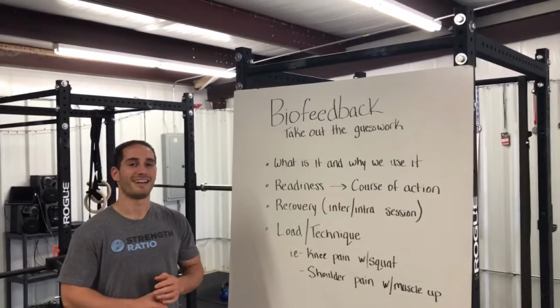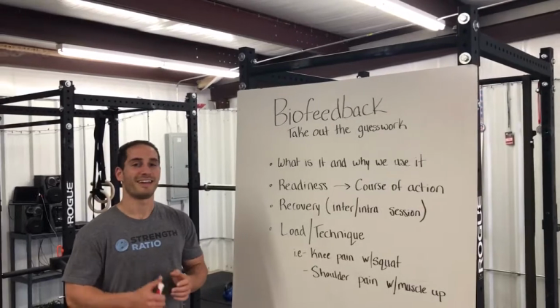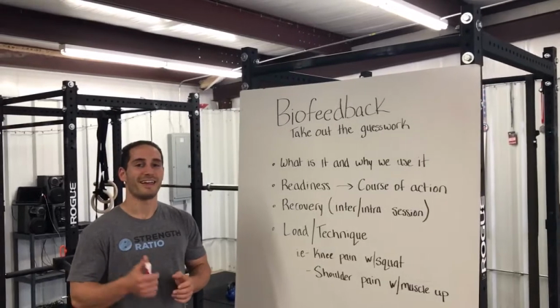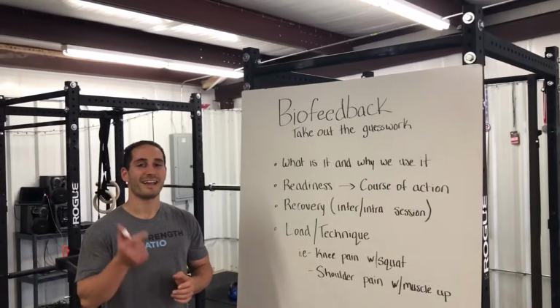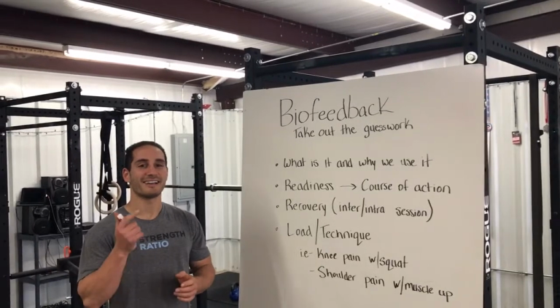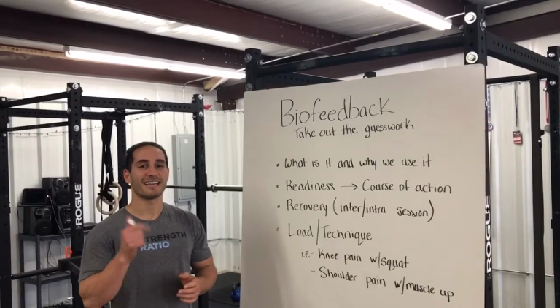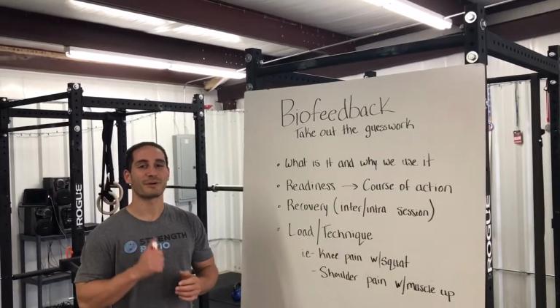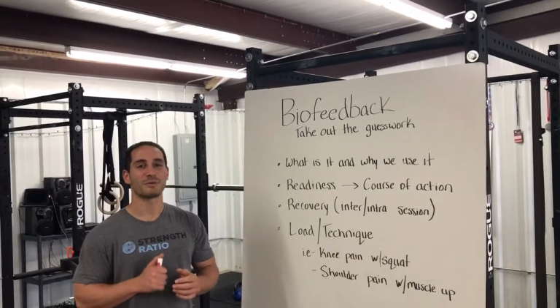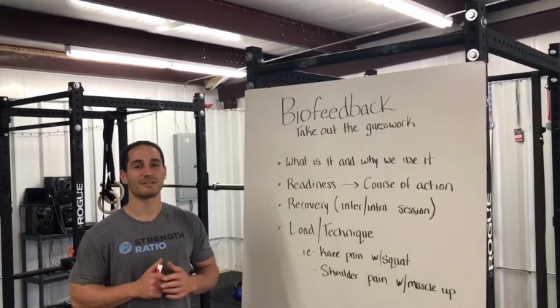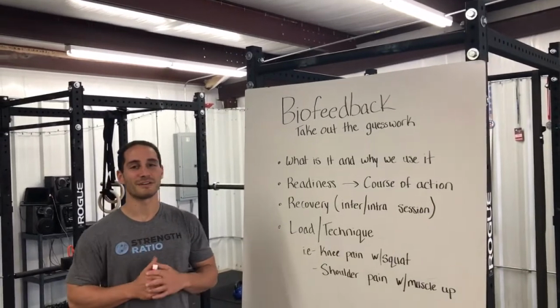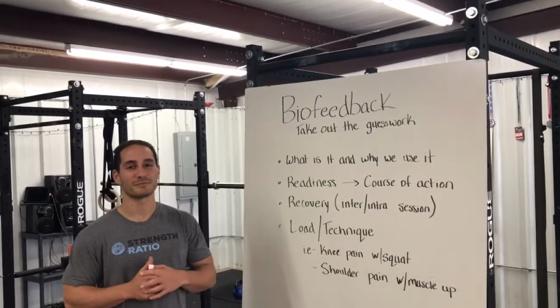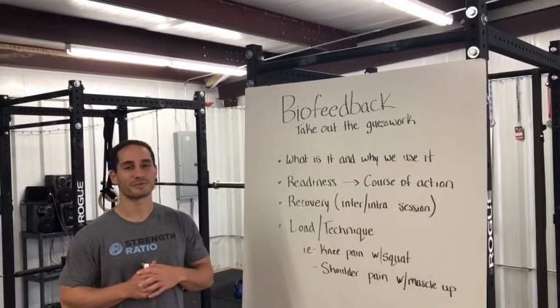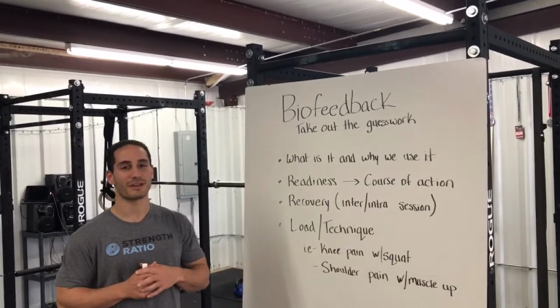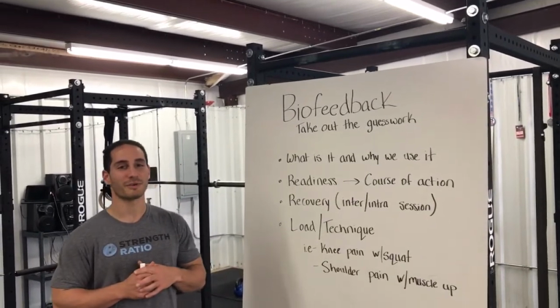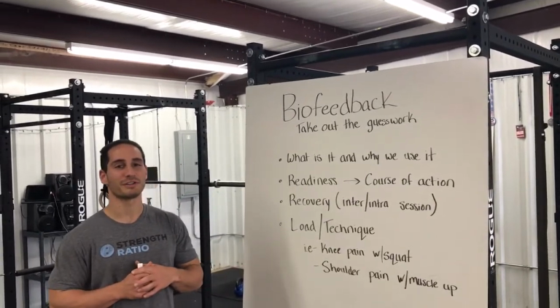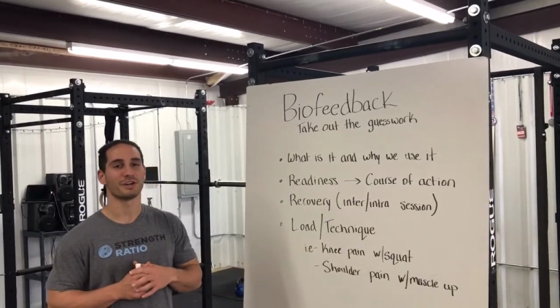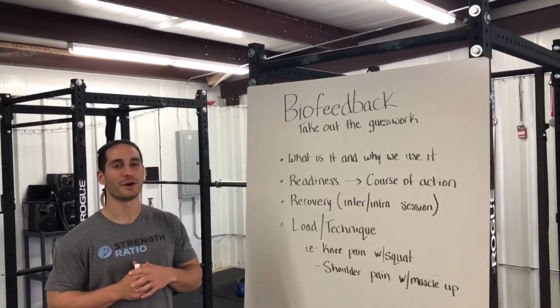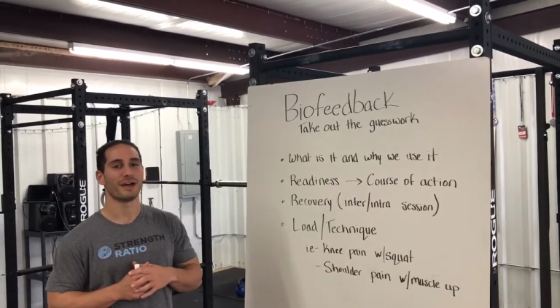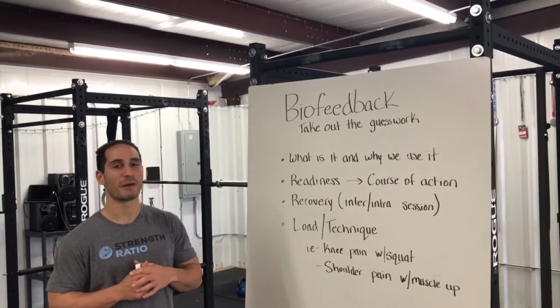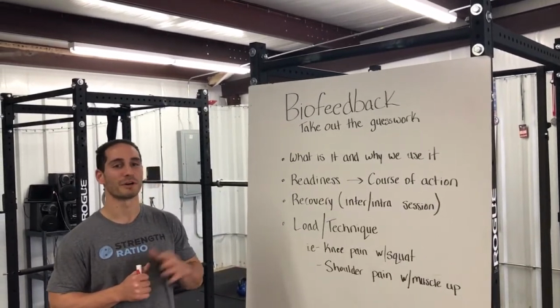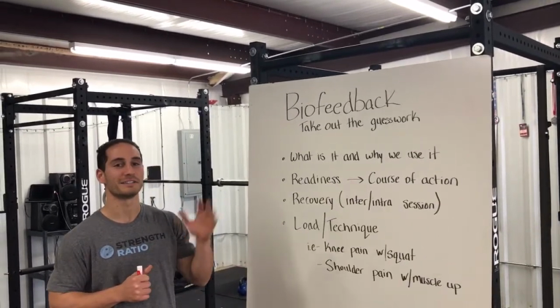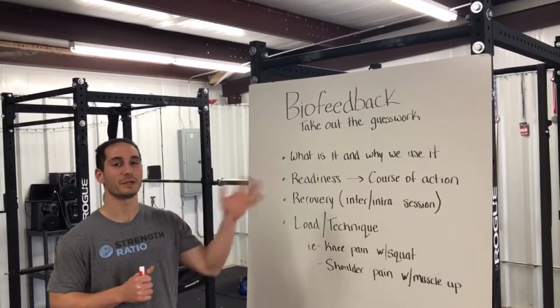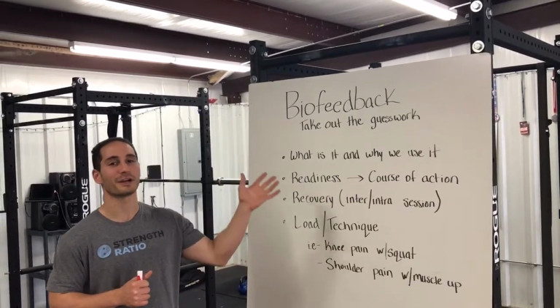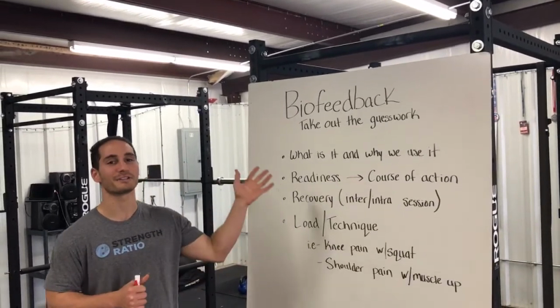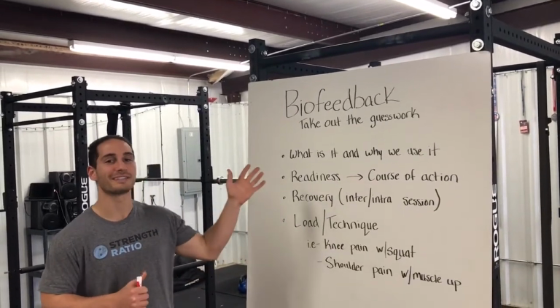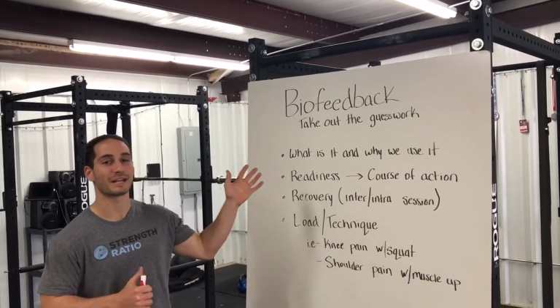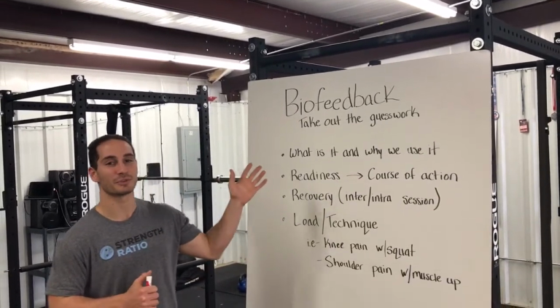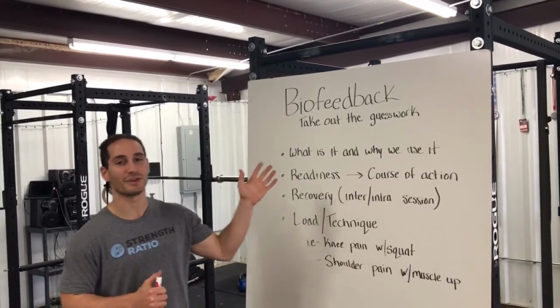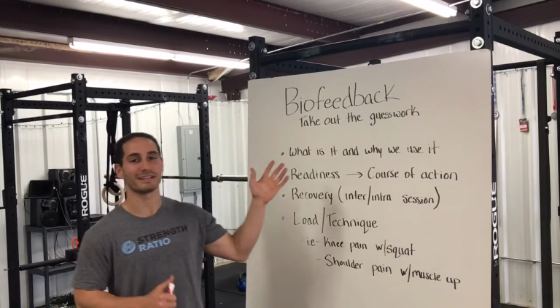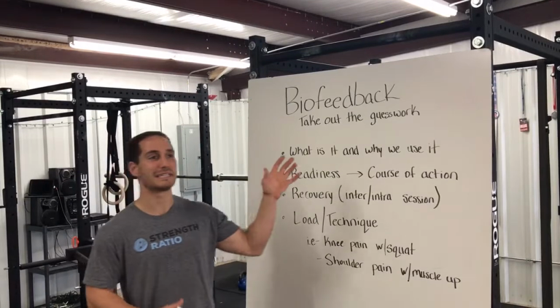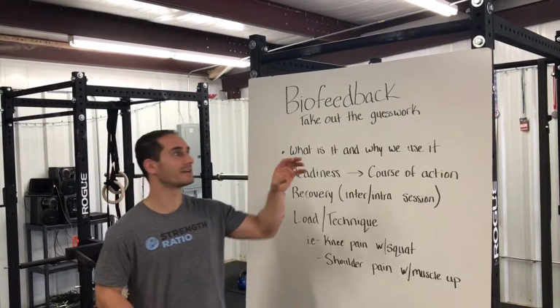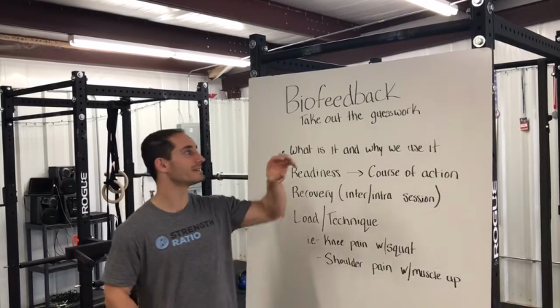Hey guys, Zachary Wald here from Strength Ratio and we're continuing our sustainable training series.